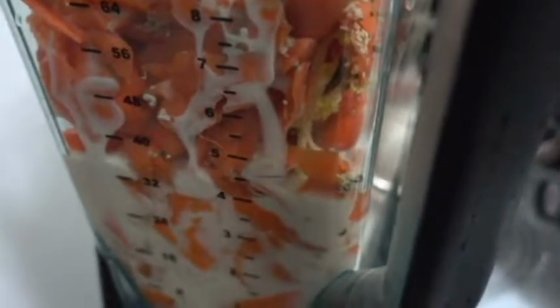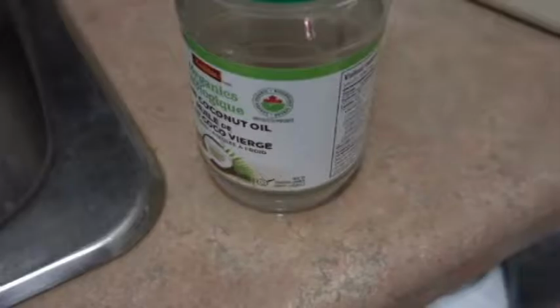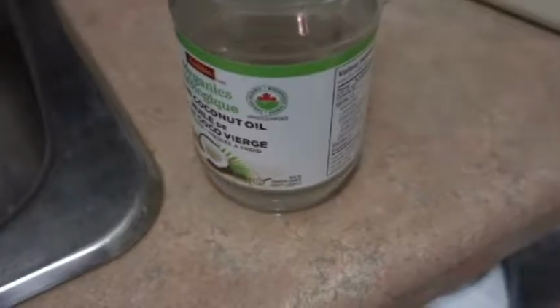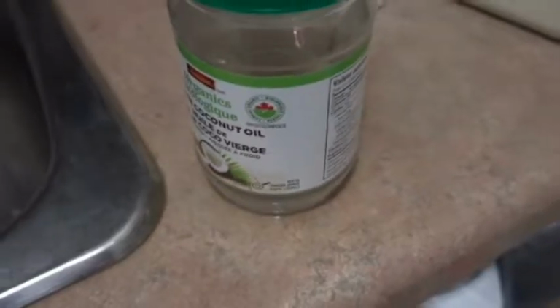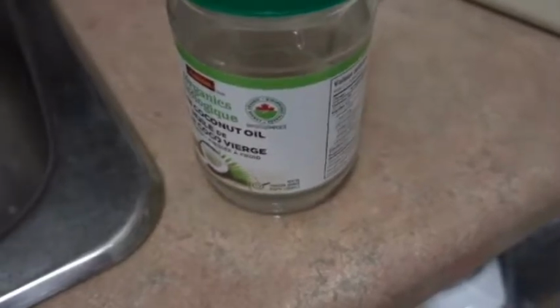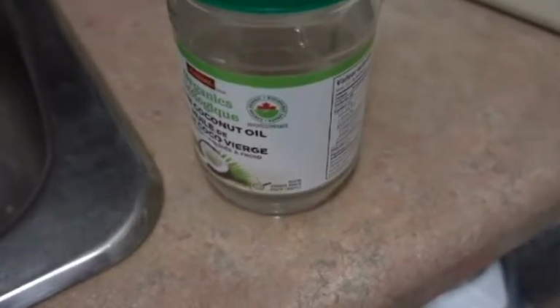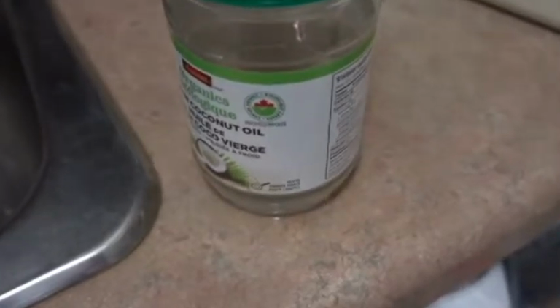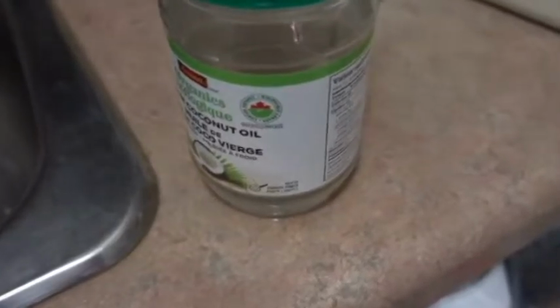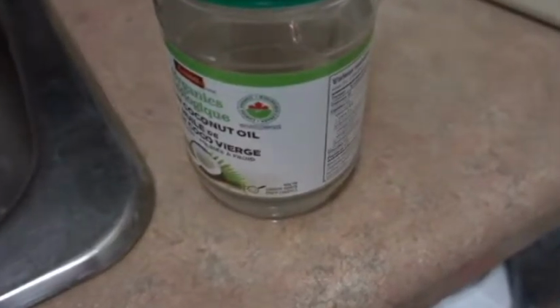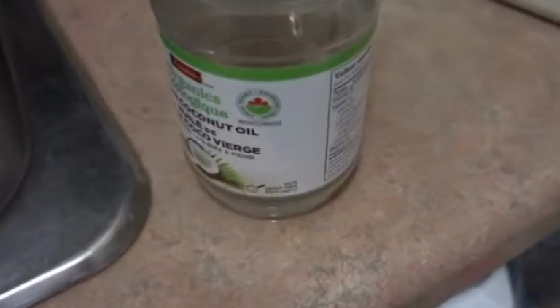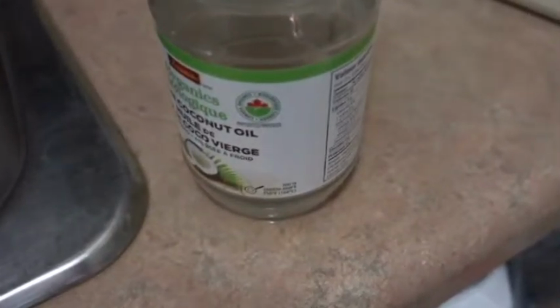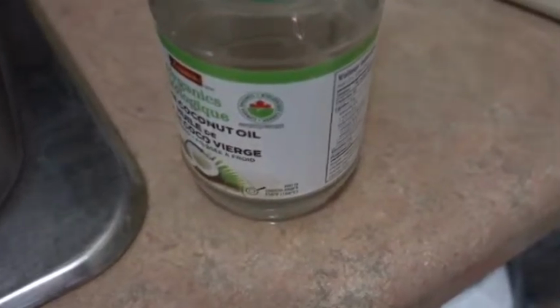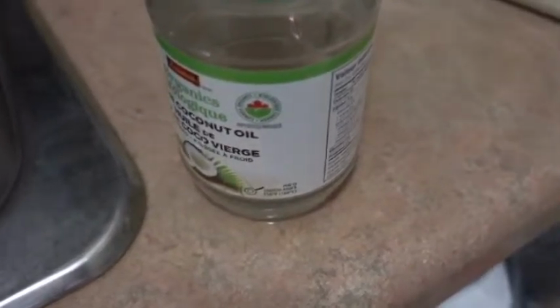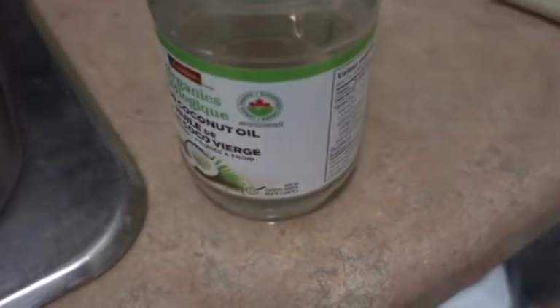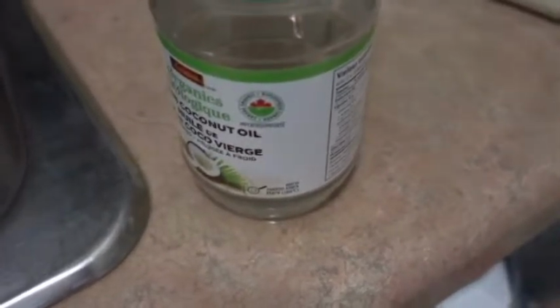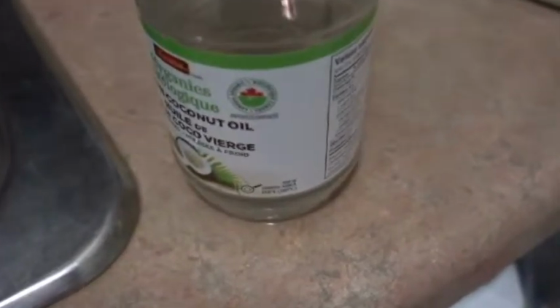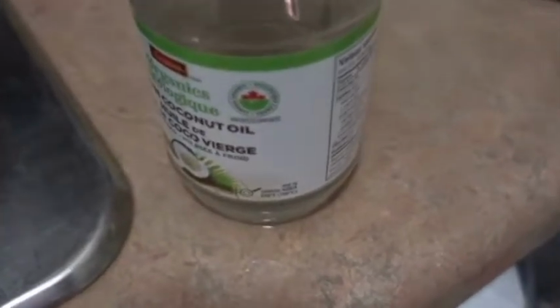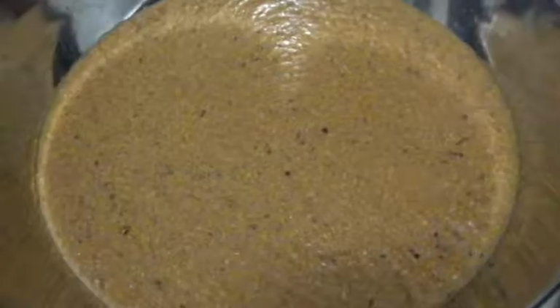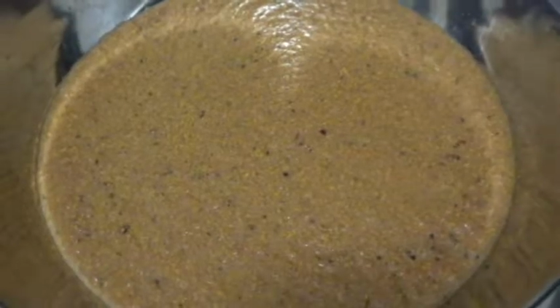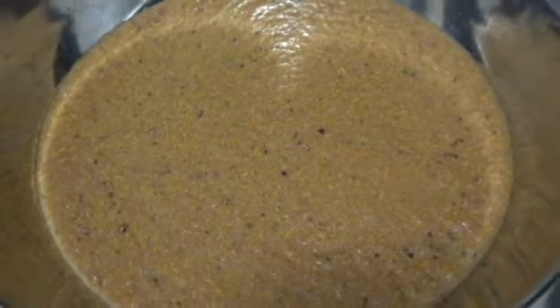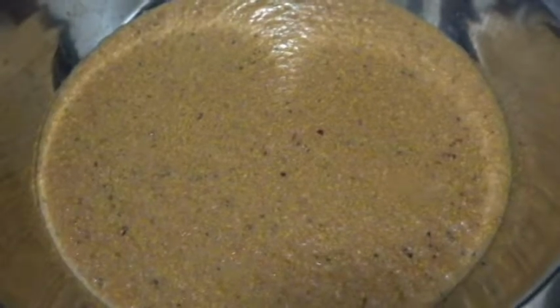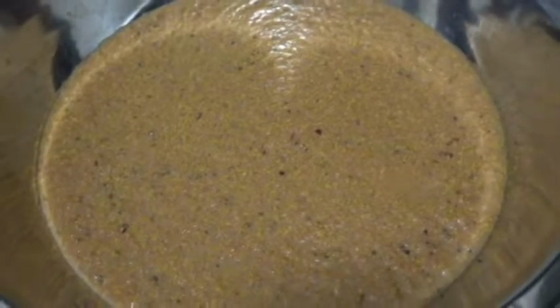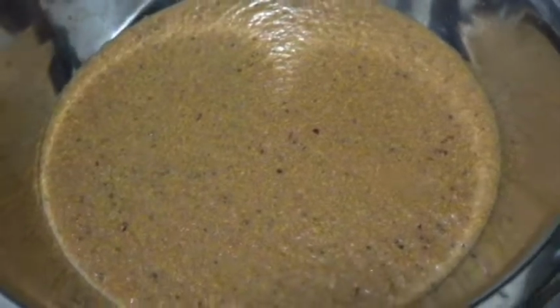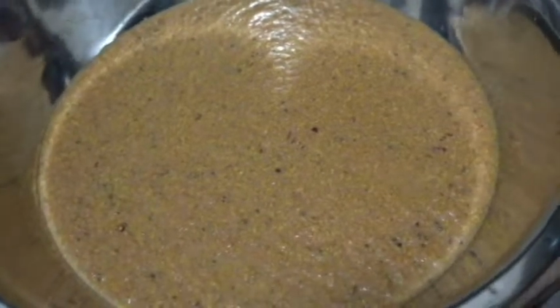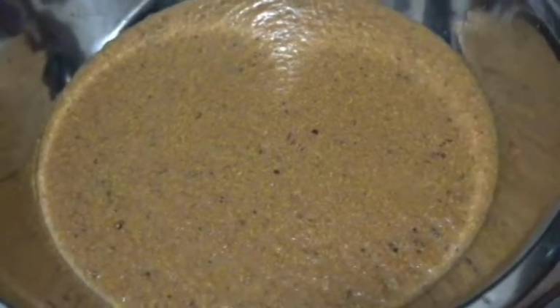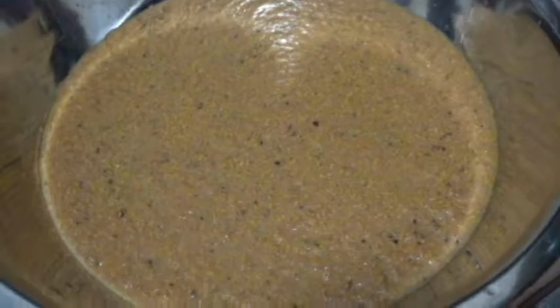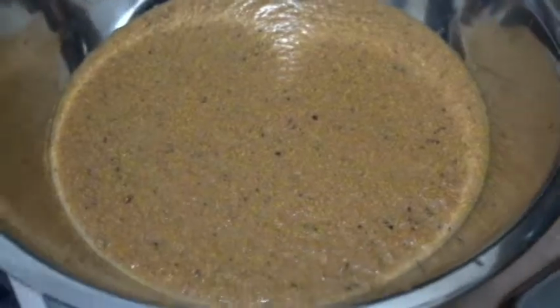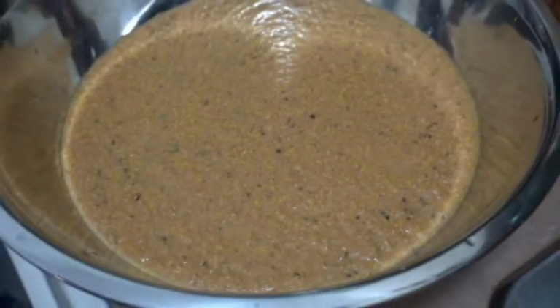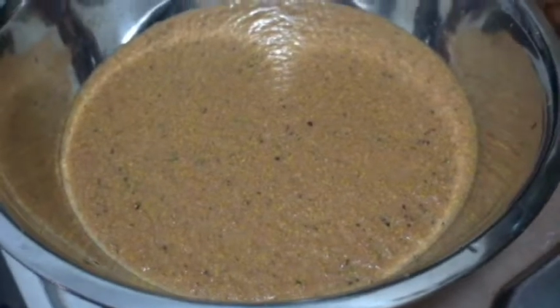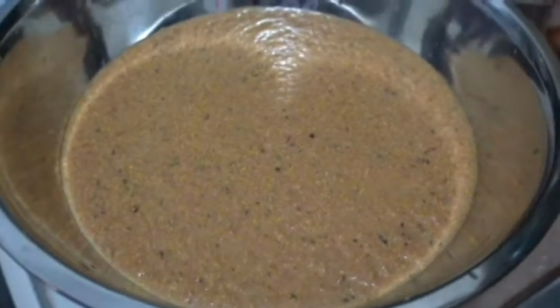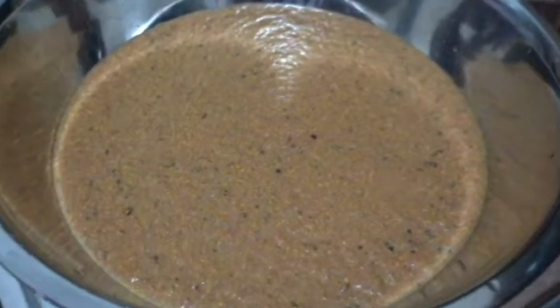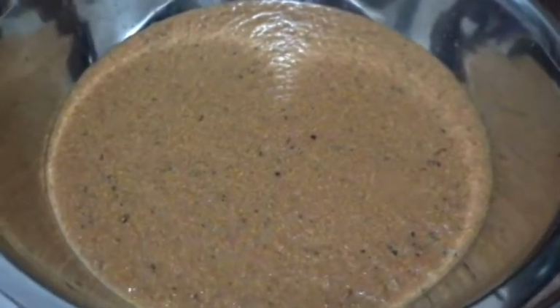And don't forget to add half a cup of coconut oil. Once it's done blending, add it to a nice big bowl like this one.